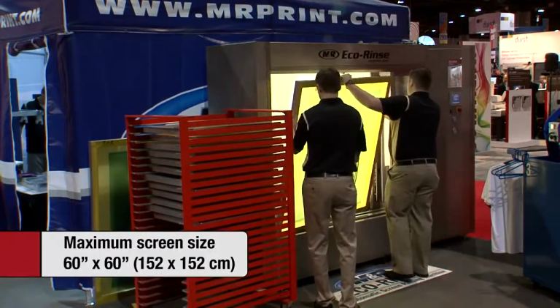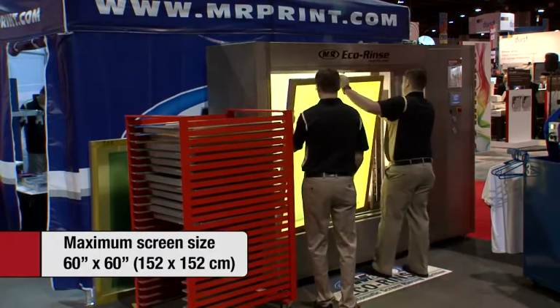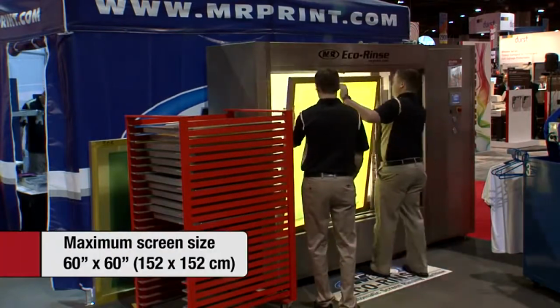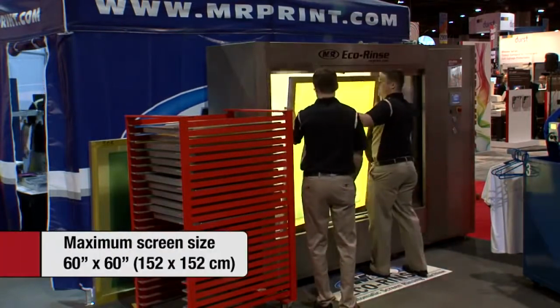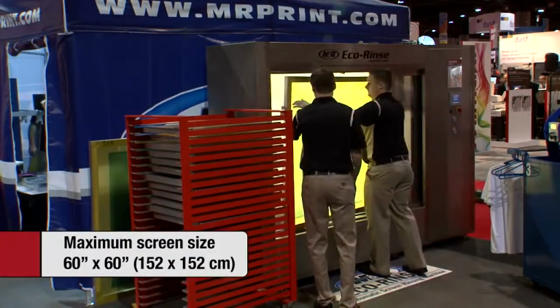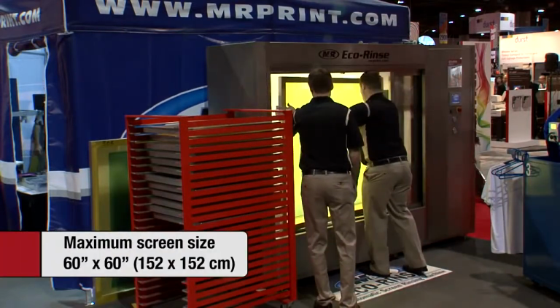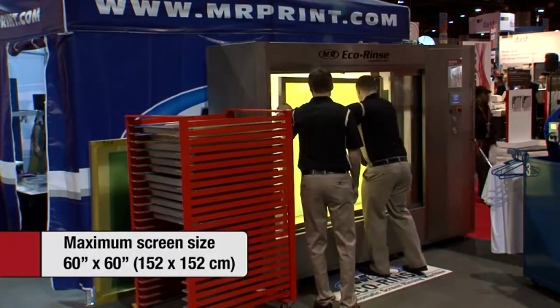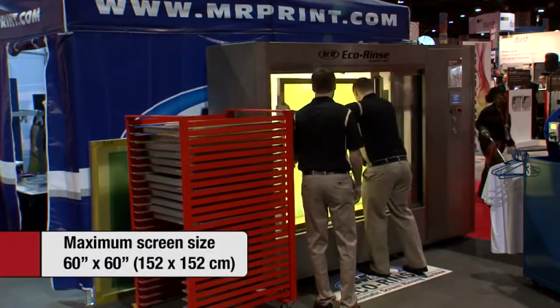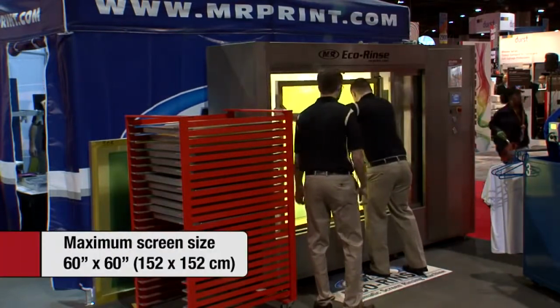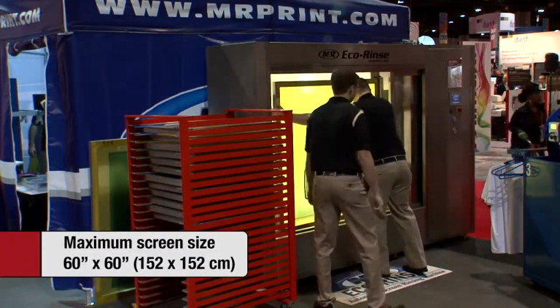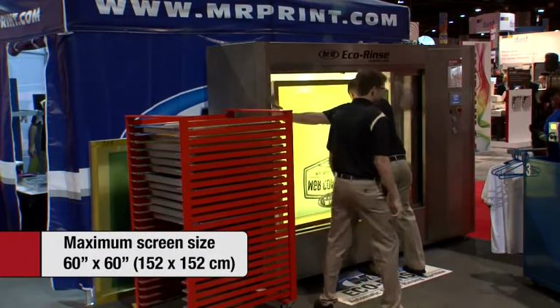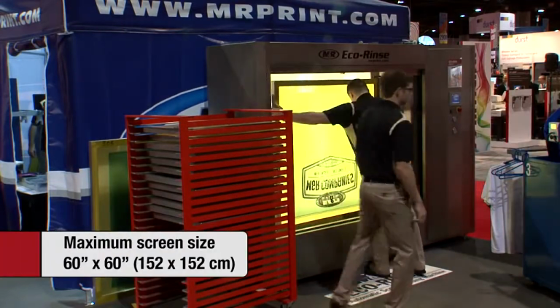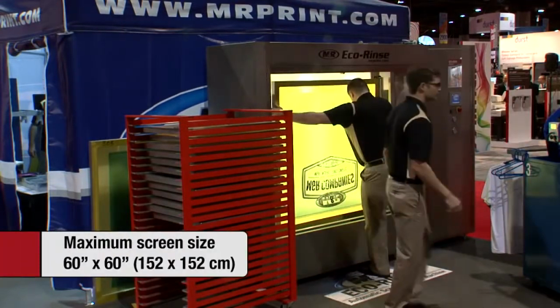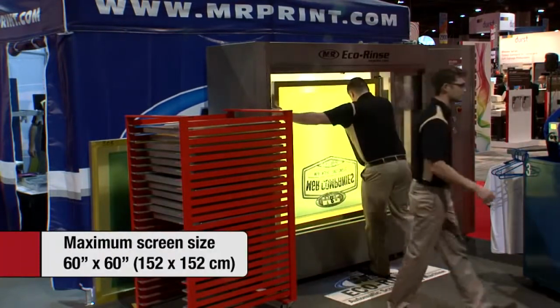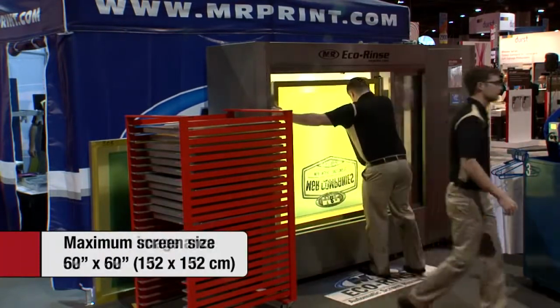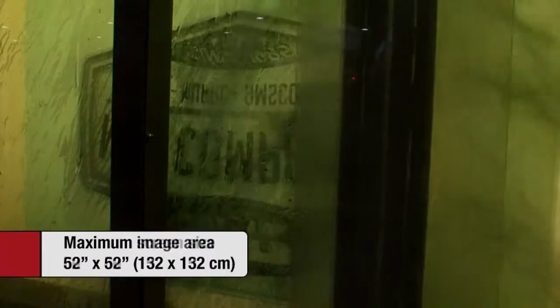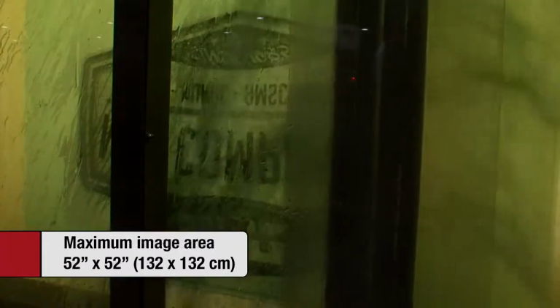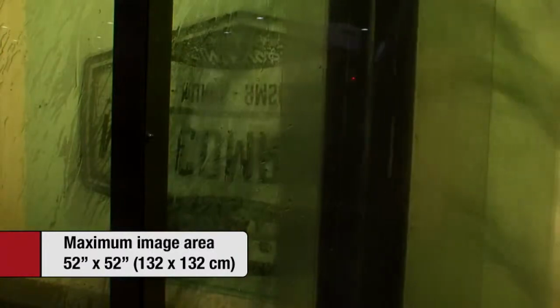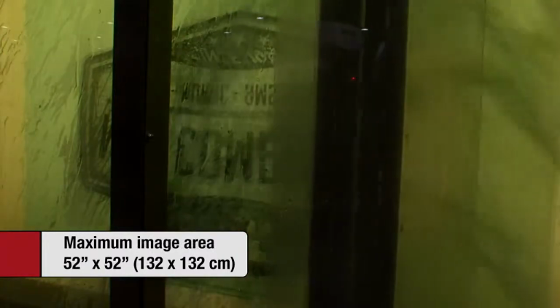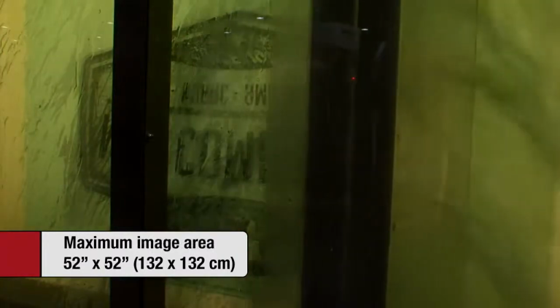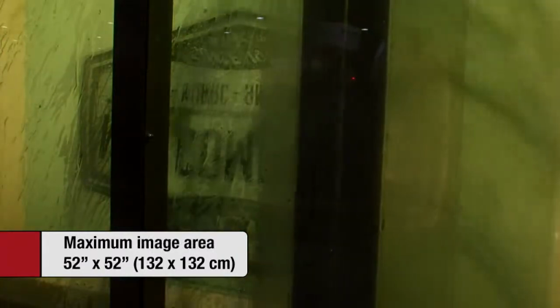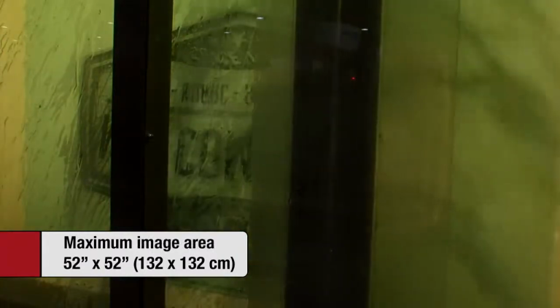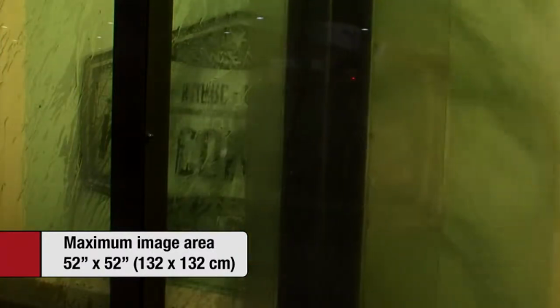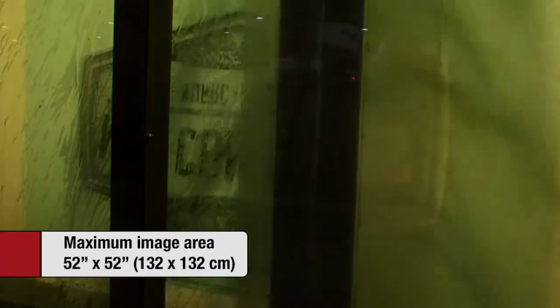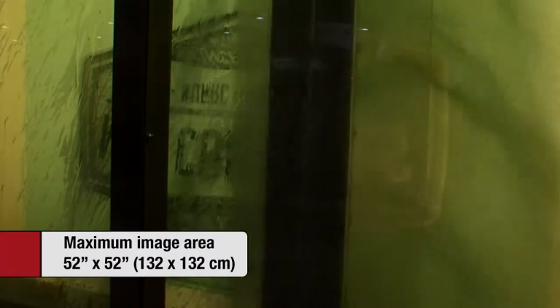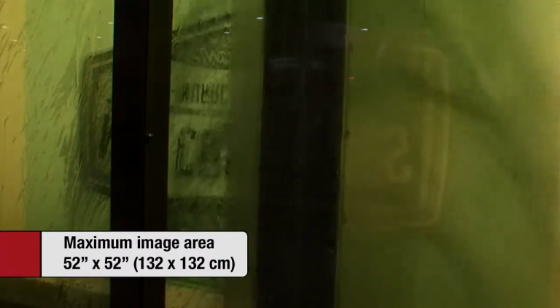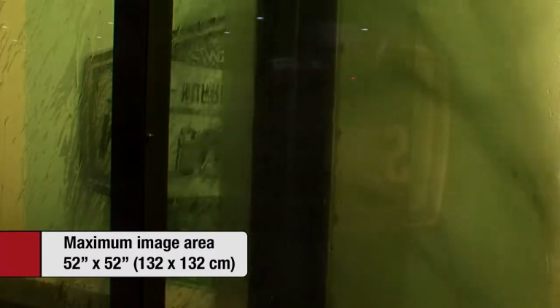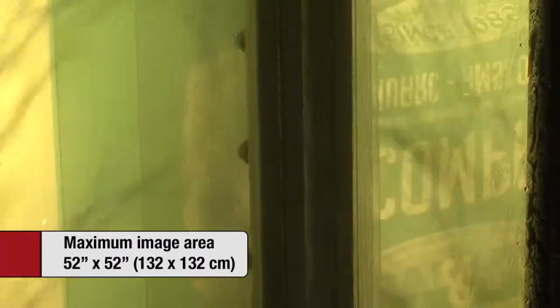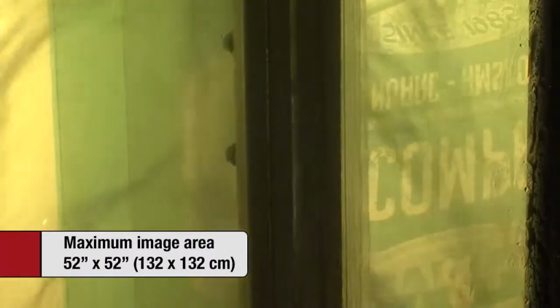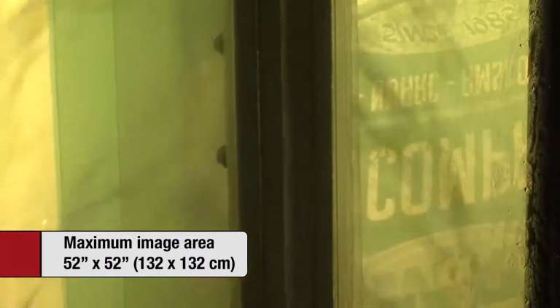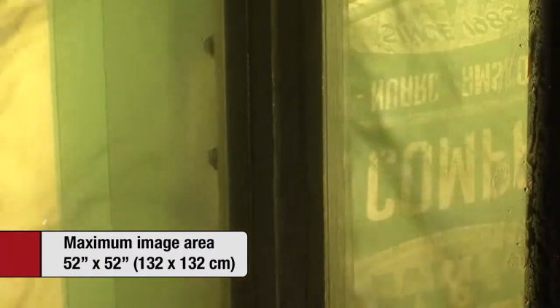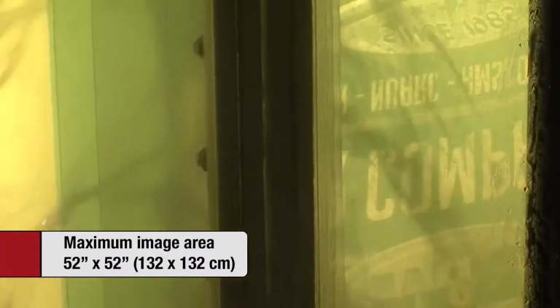Maximum screen size is 60 by 60 inches, and maximum image area is 52 by 52 inches.